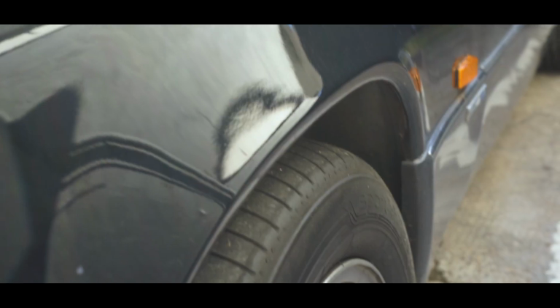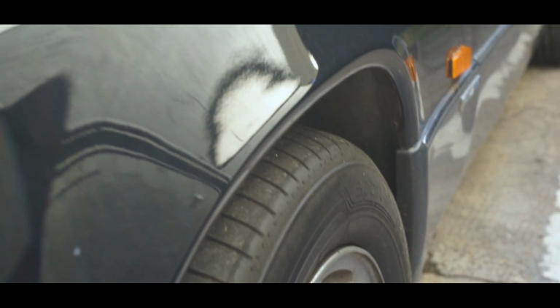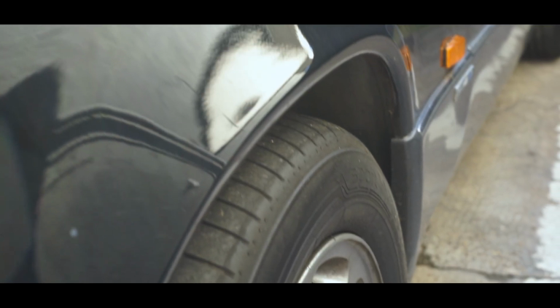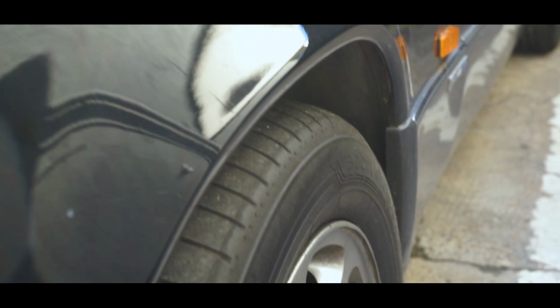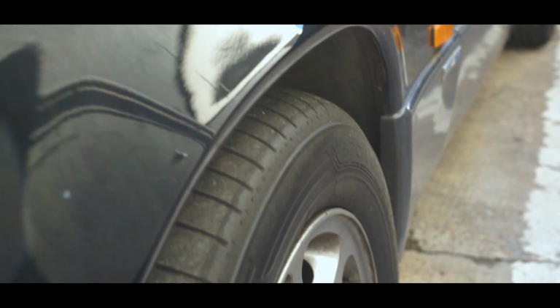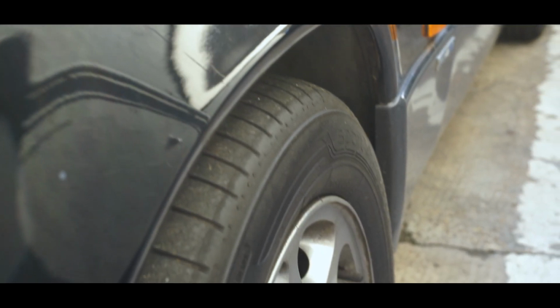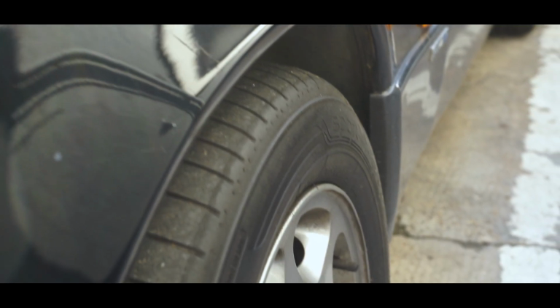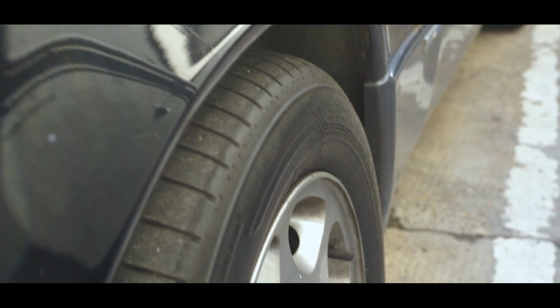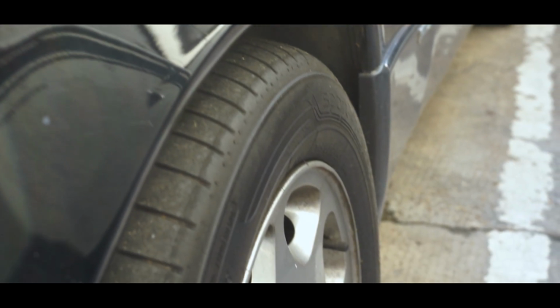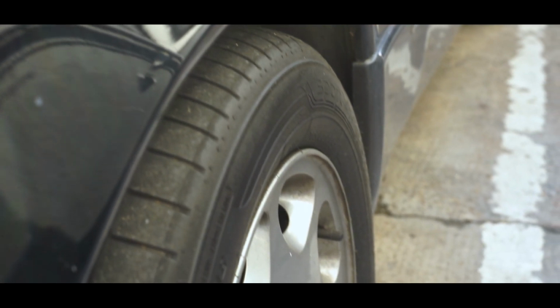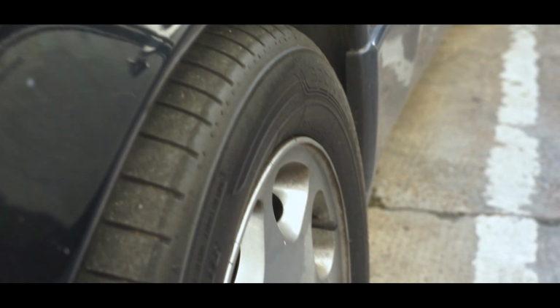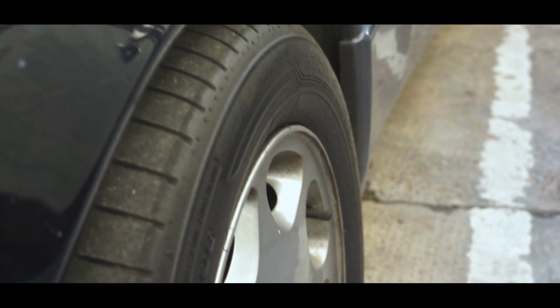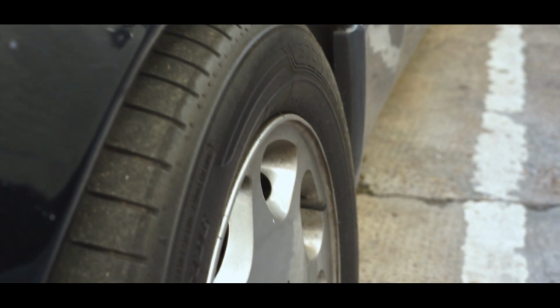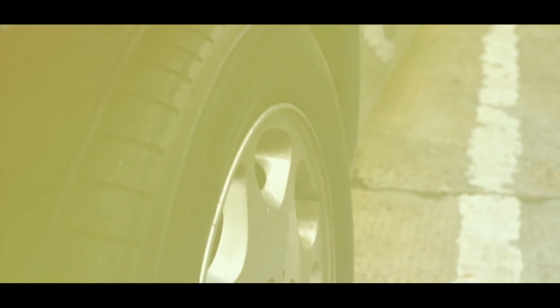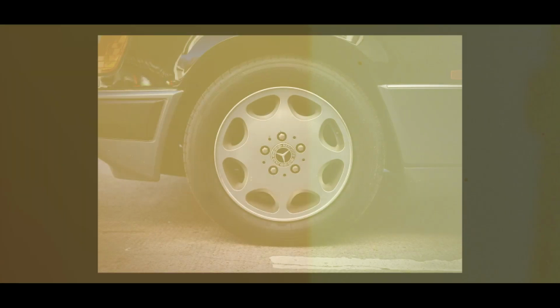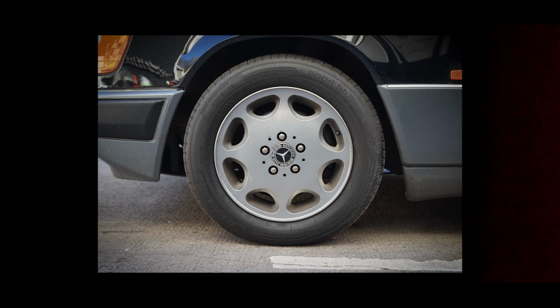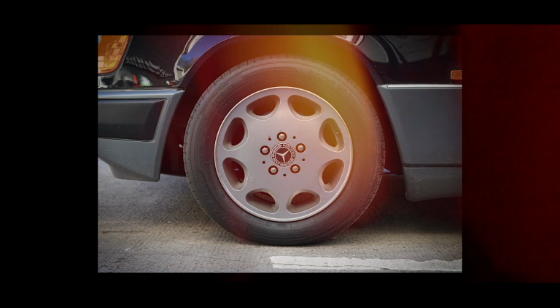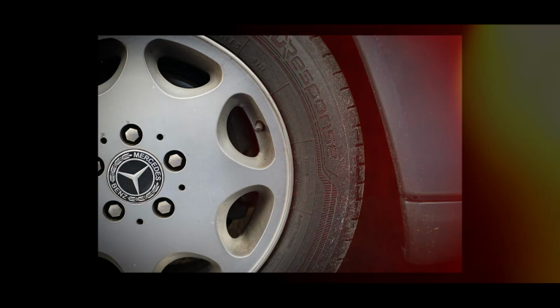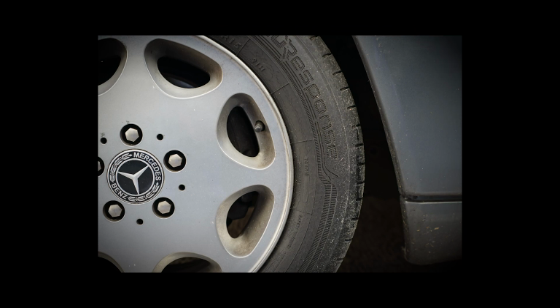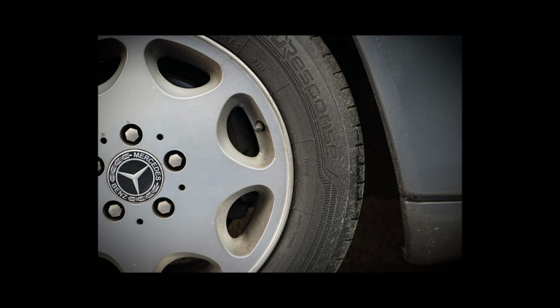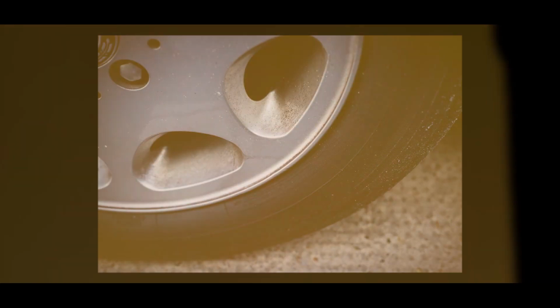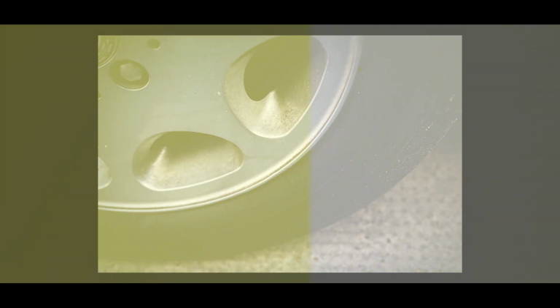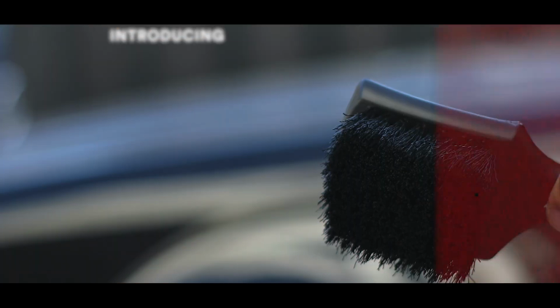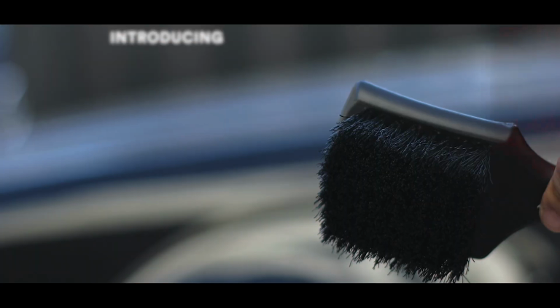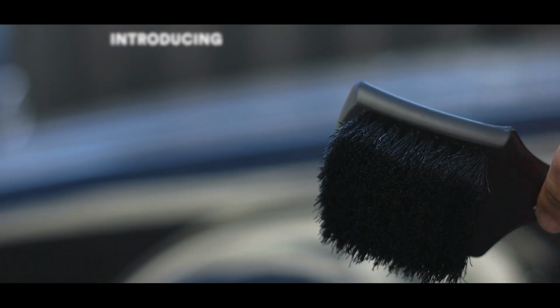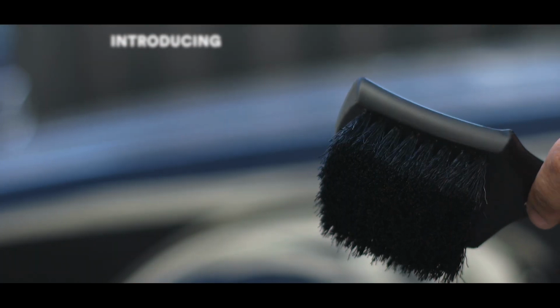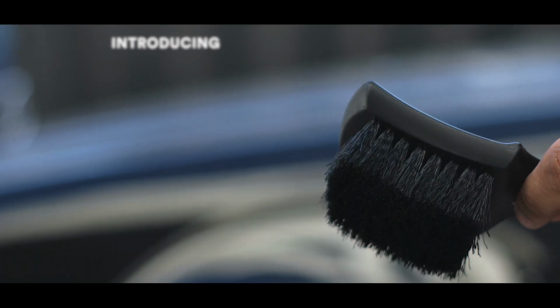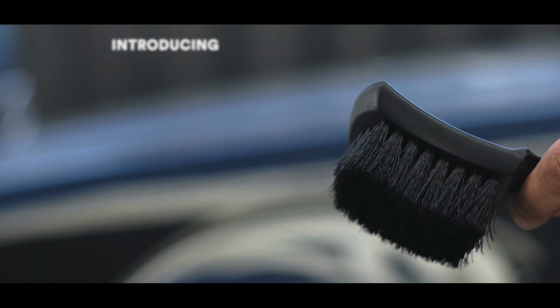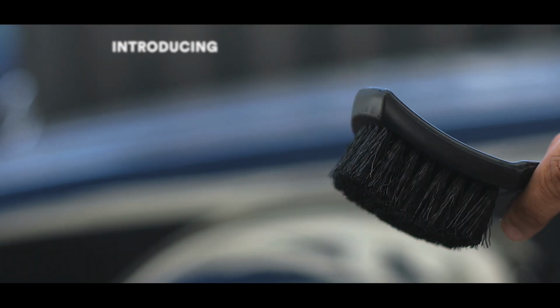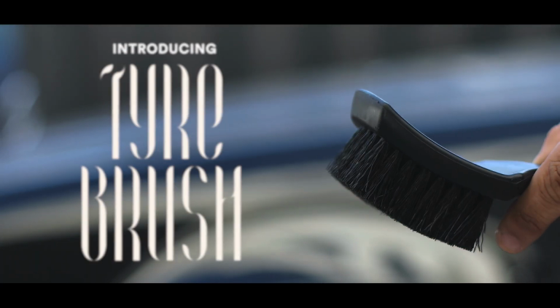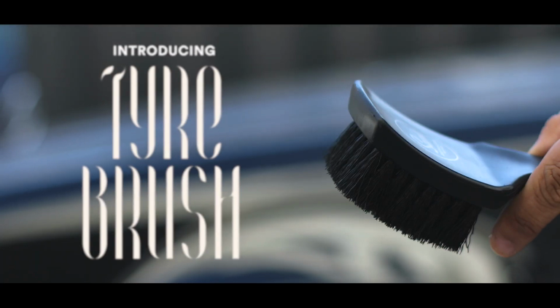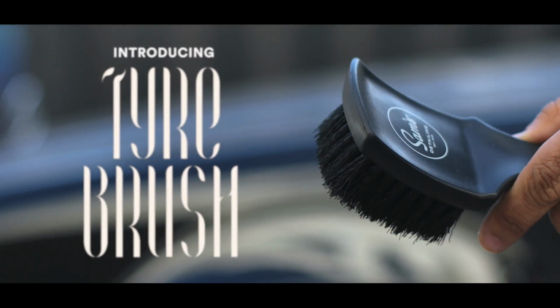It's Sam for Sam's Detailing, and today I'm going to show you how to properly clean wheels in under a minute, featuring our new tyre brush.